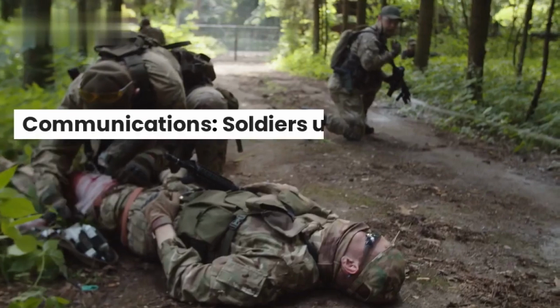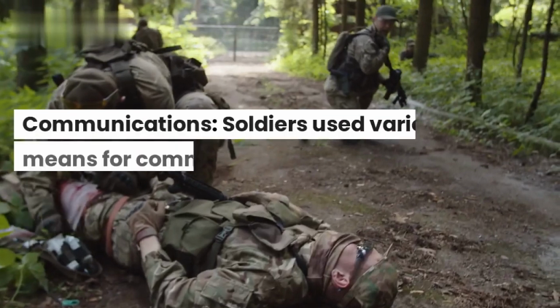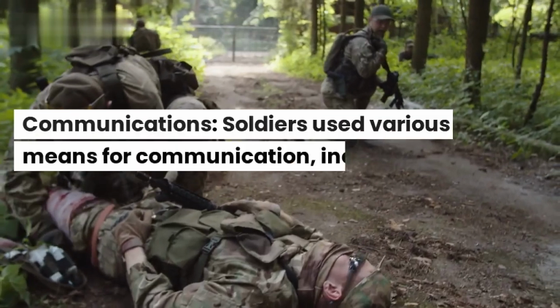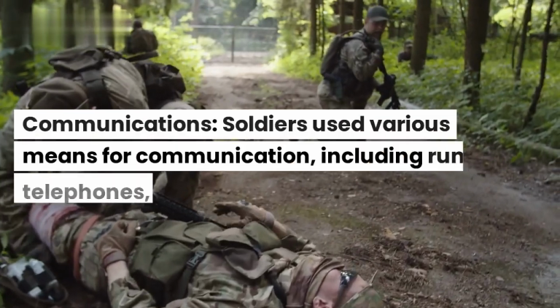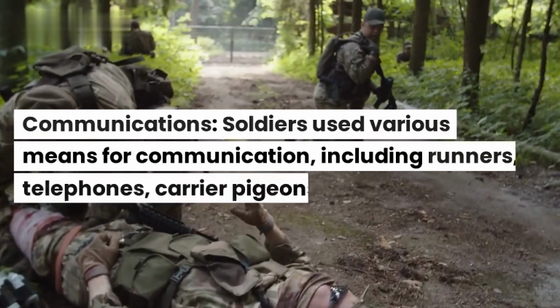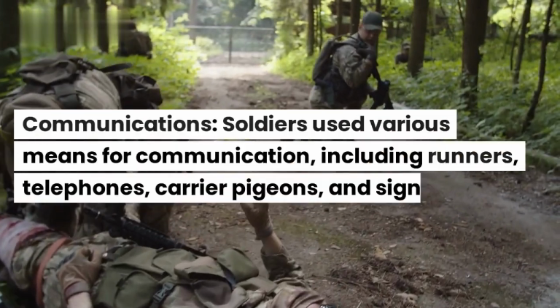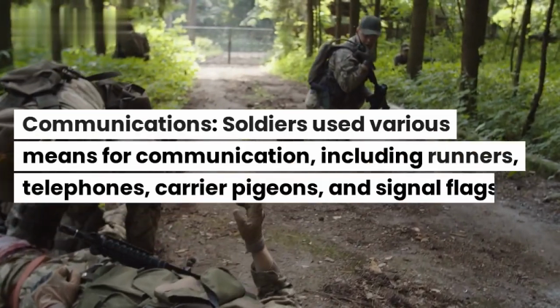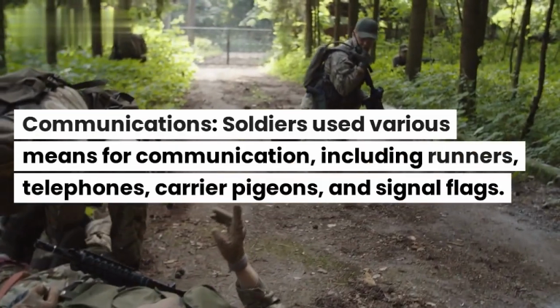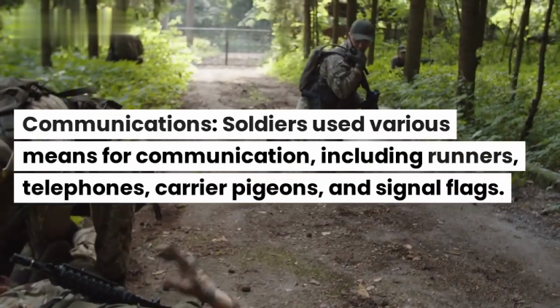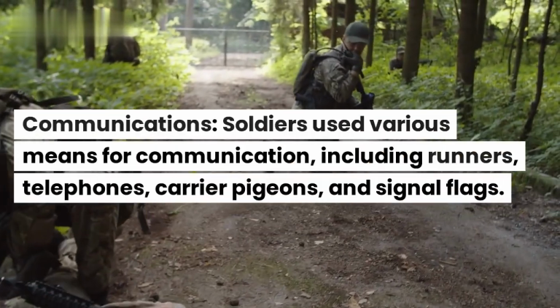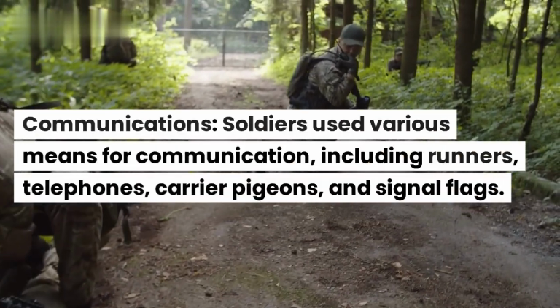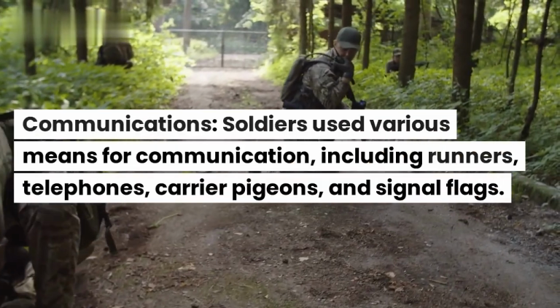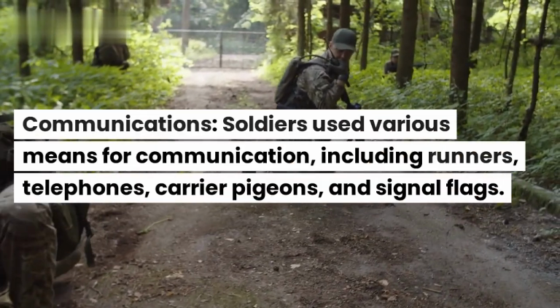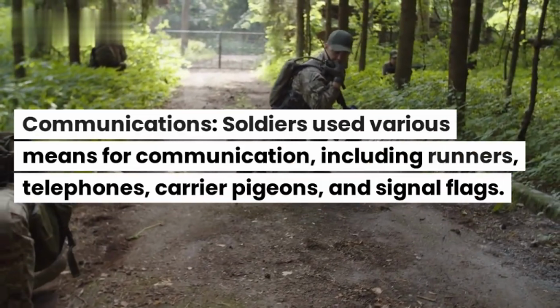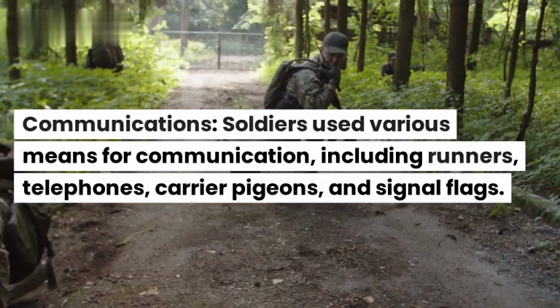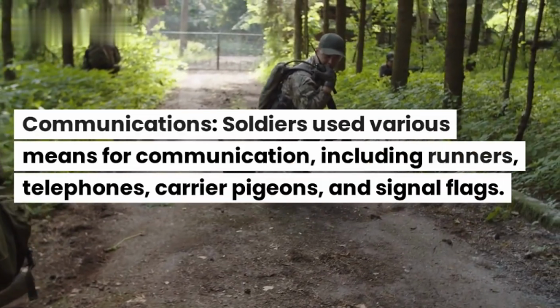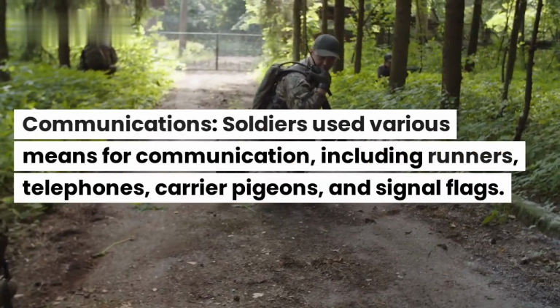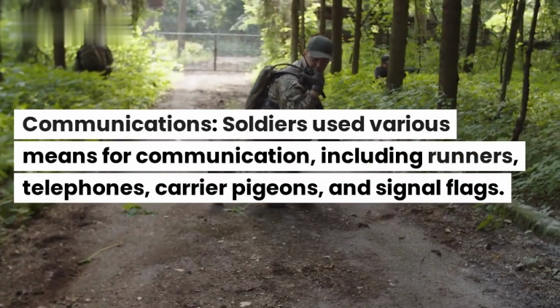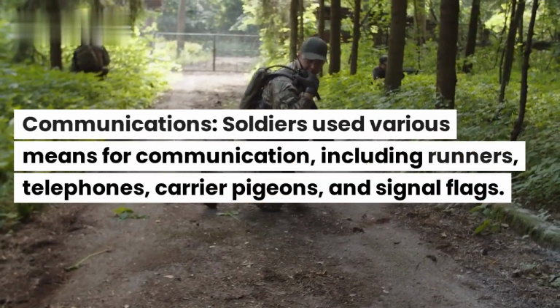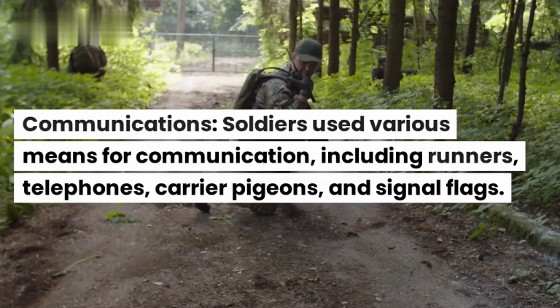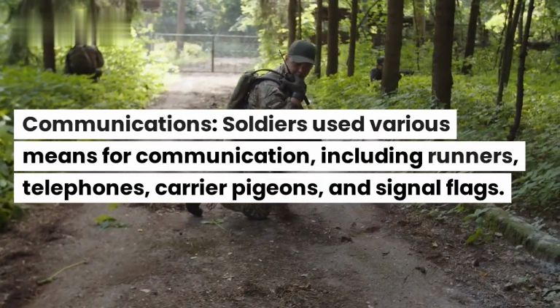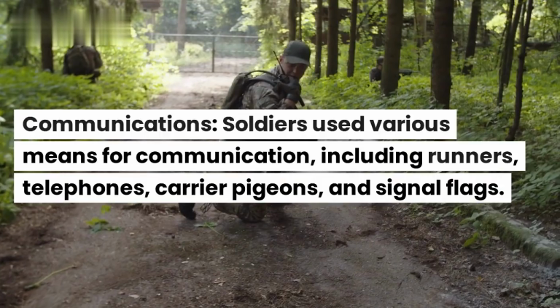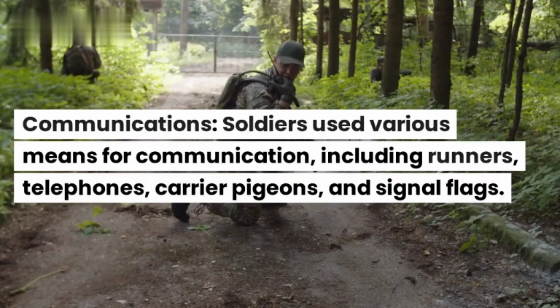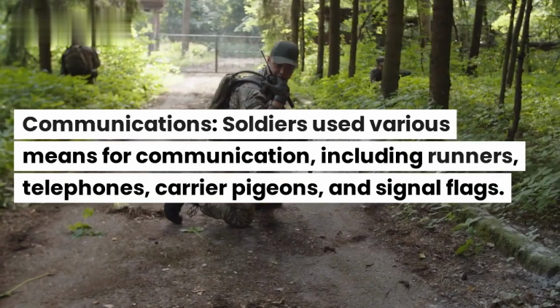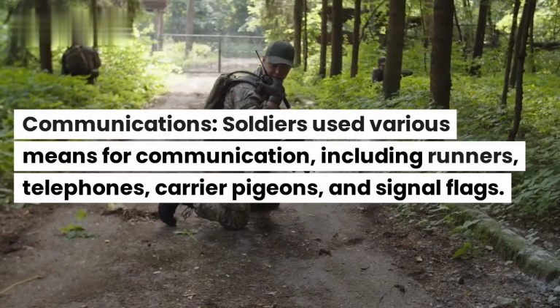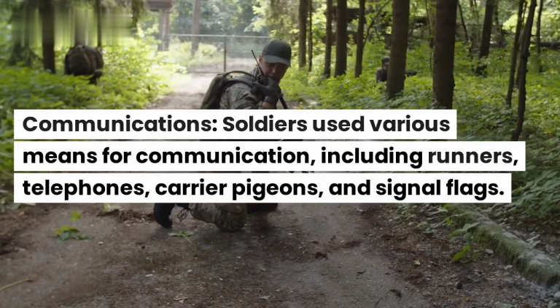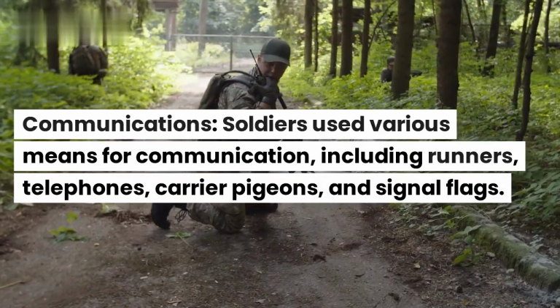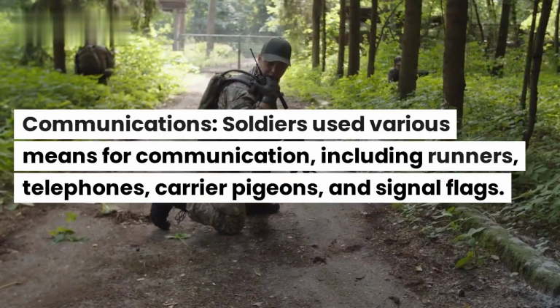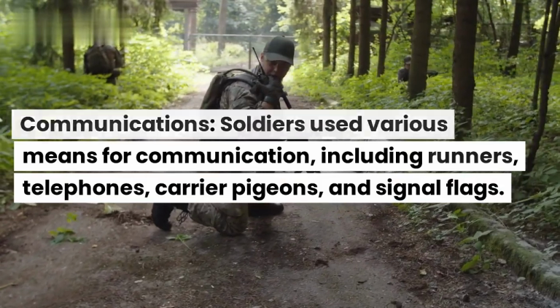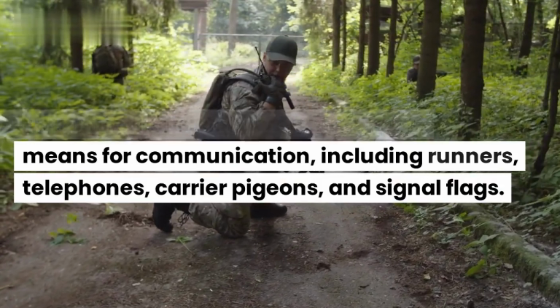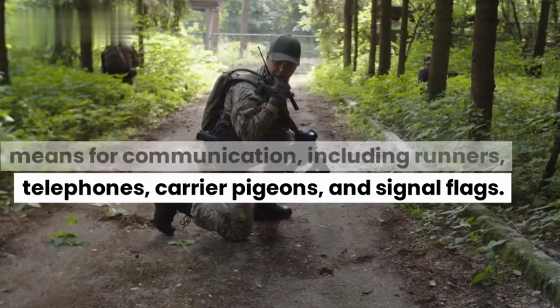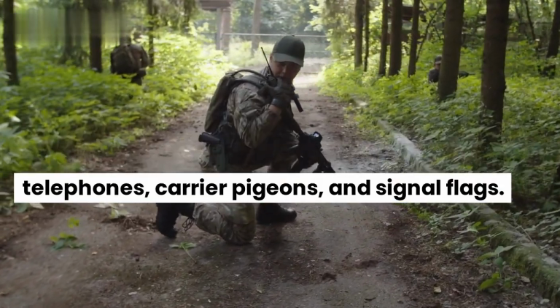Communications. Soldiers used various means for communication, including runners, telephones, carrier pigeons, and signal flags.